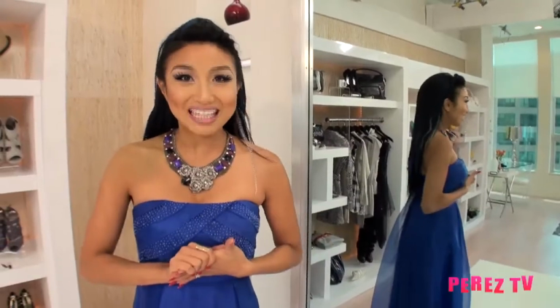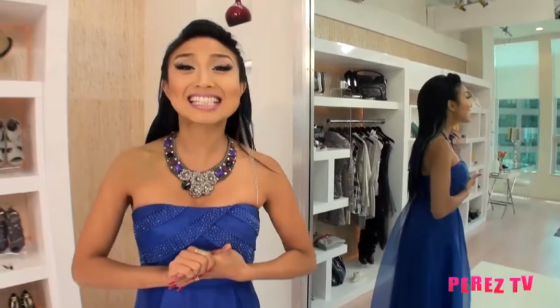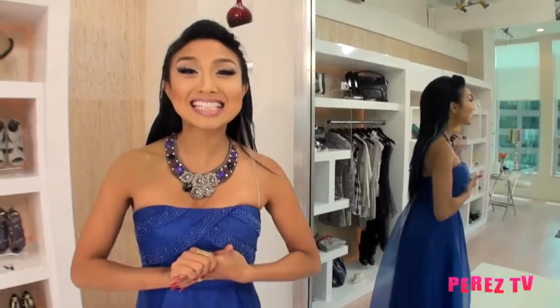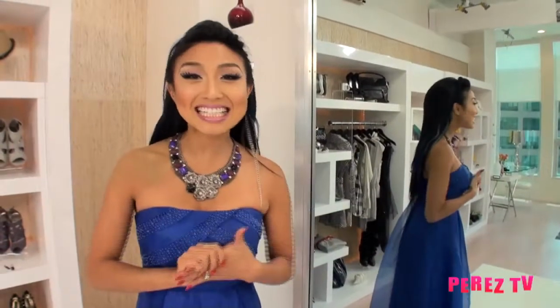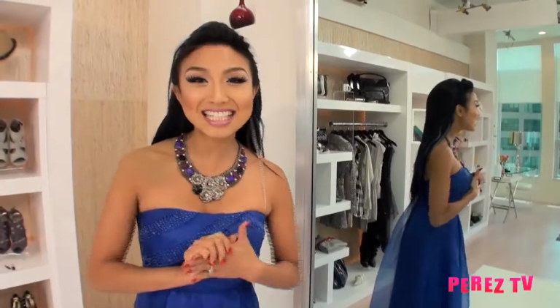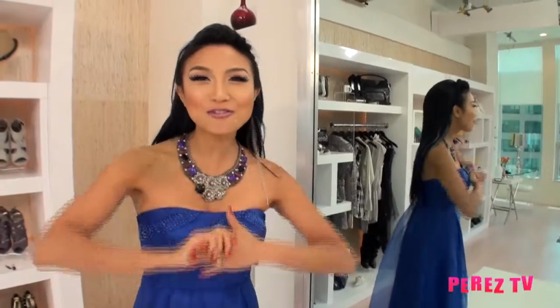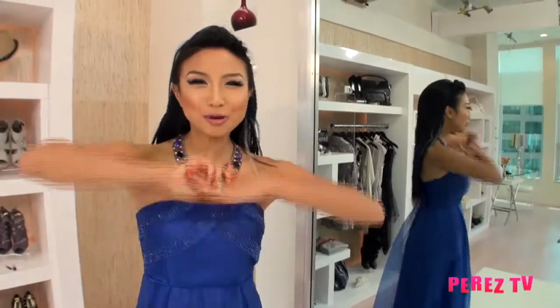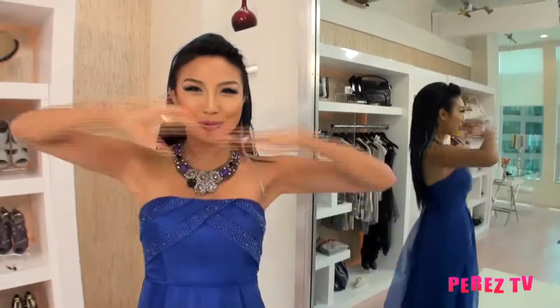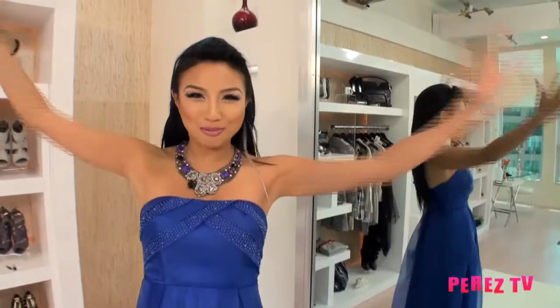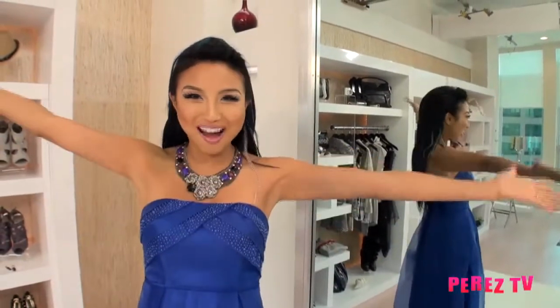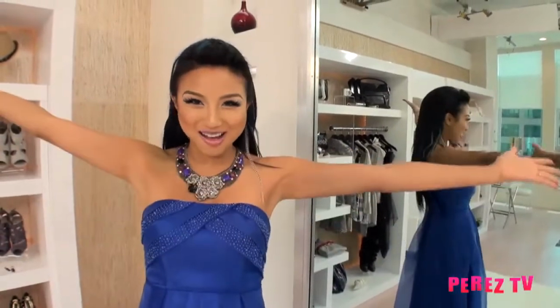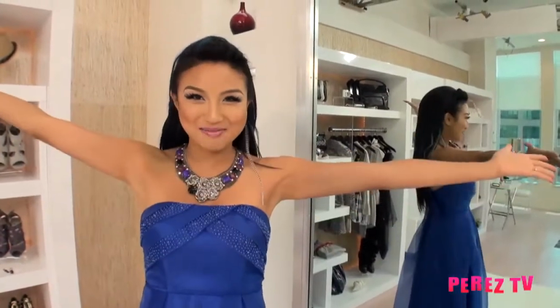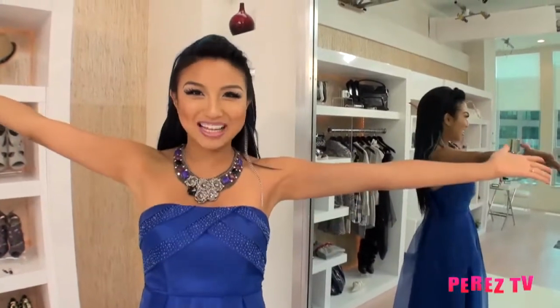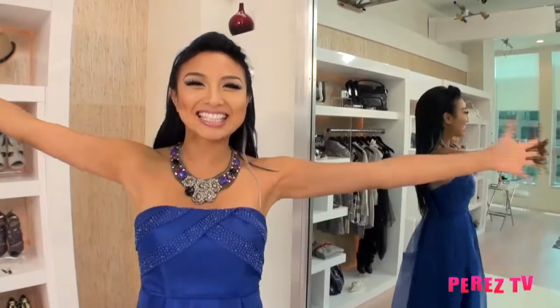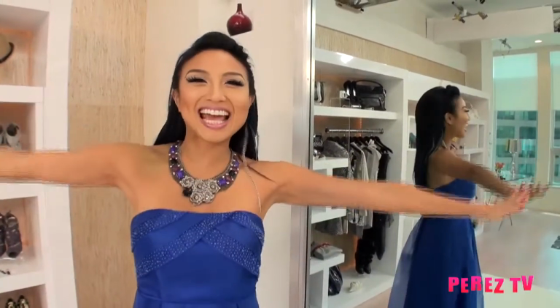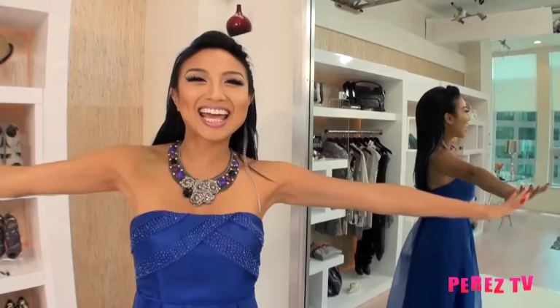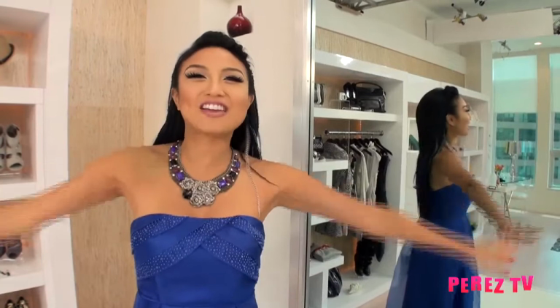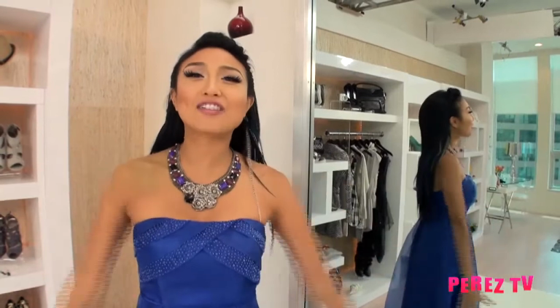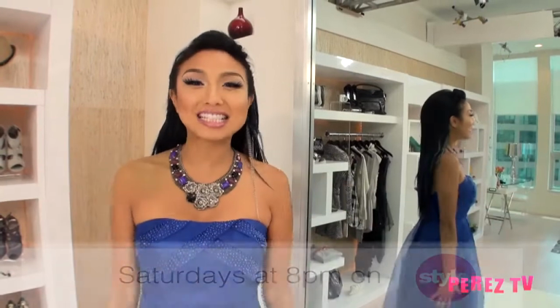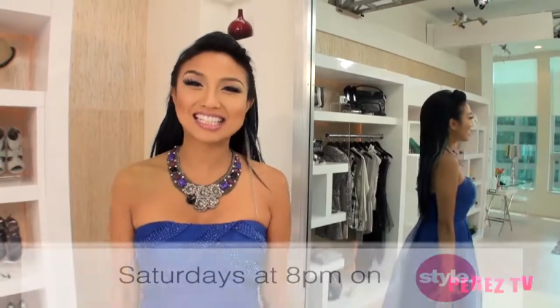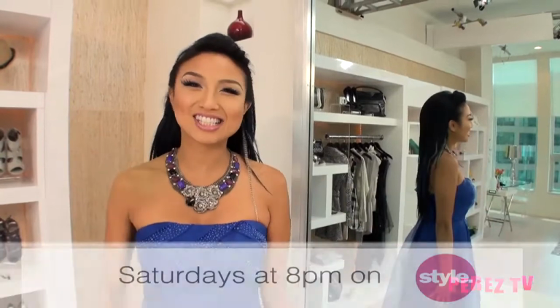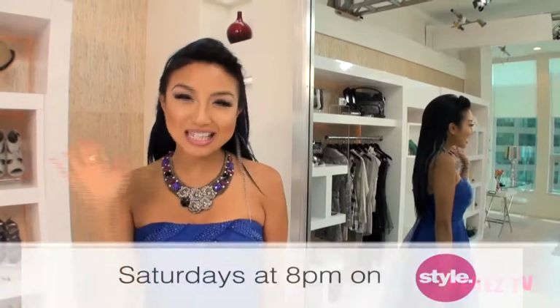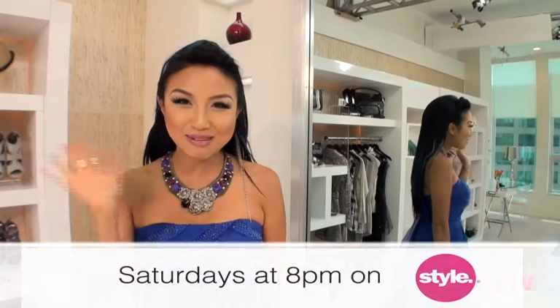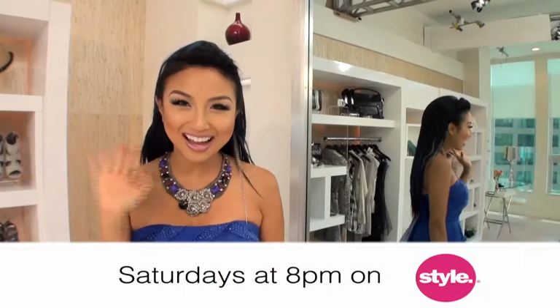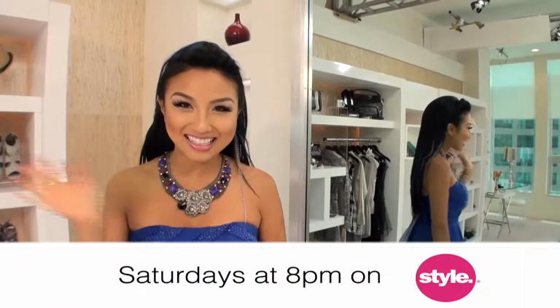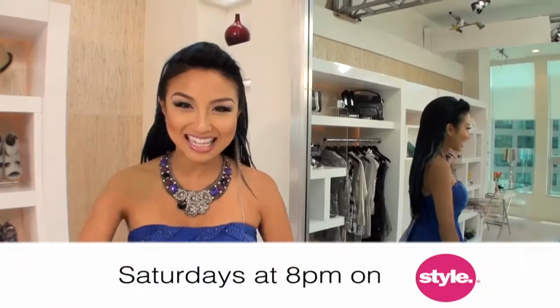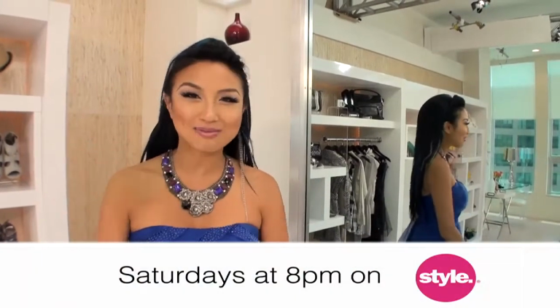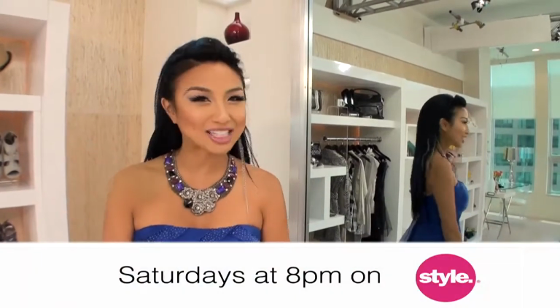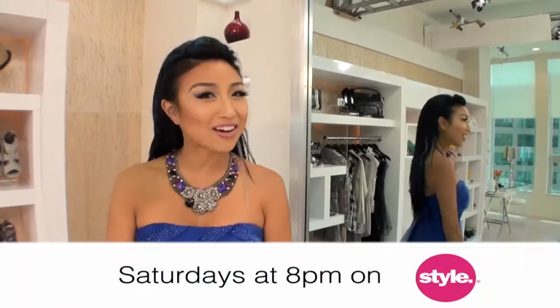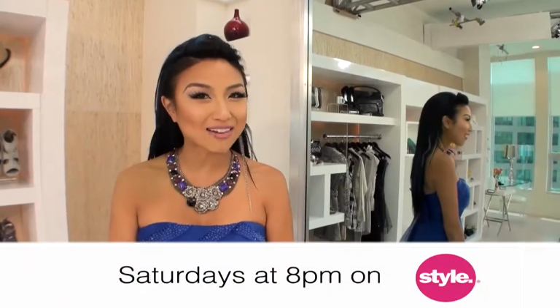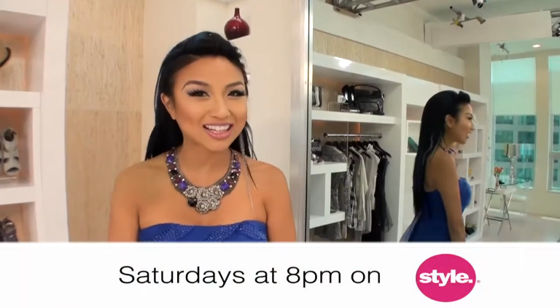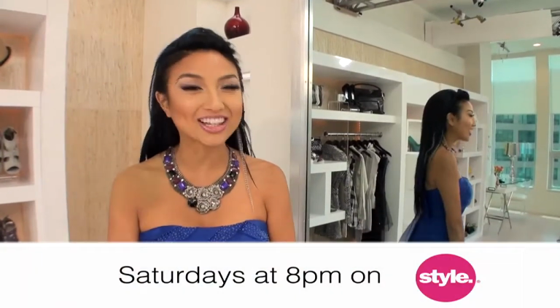It's the season for prom! Friends, it's Jeannie Mai on set of my show, How Do I Look?